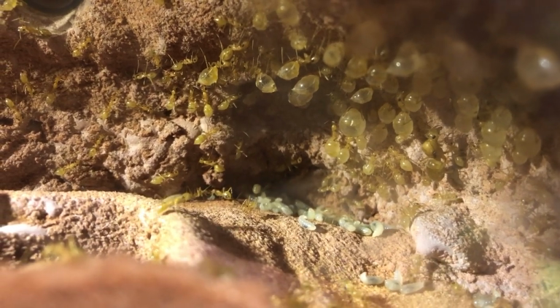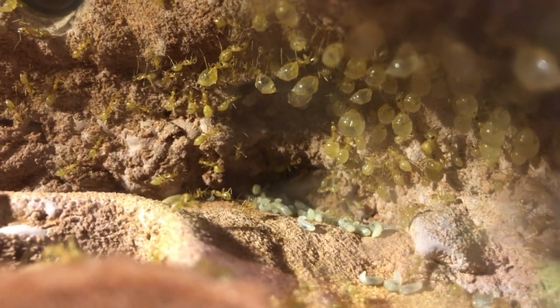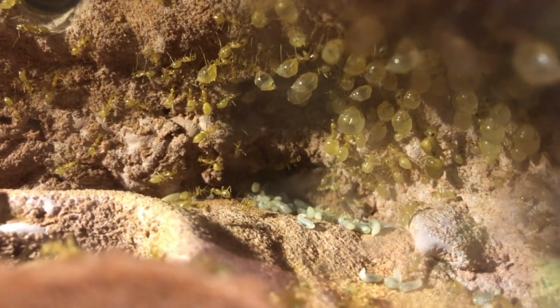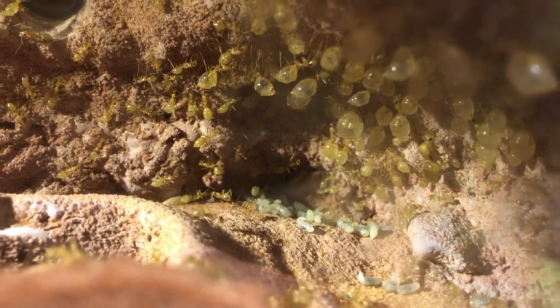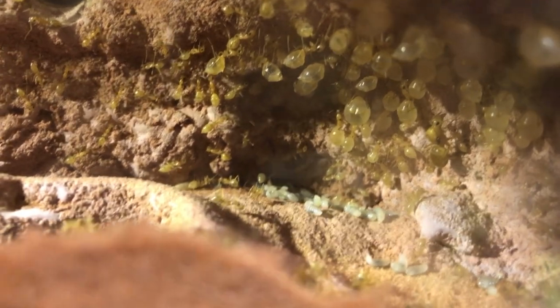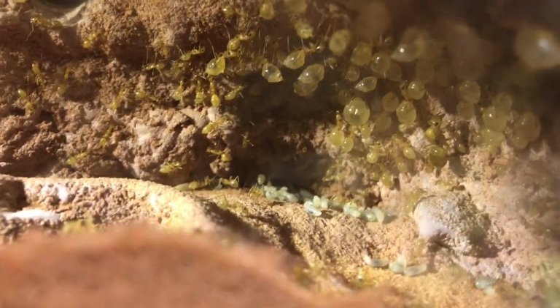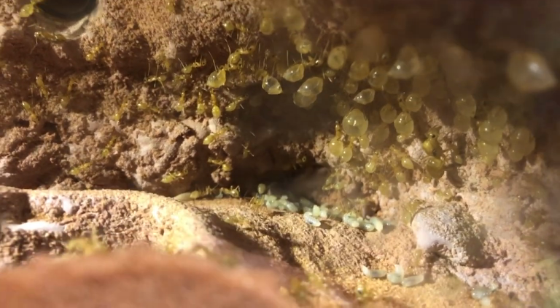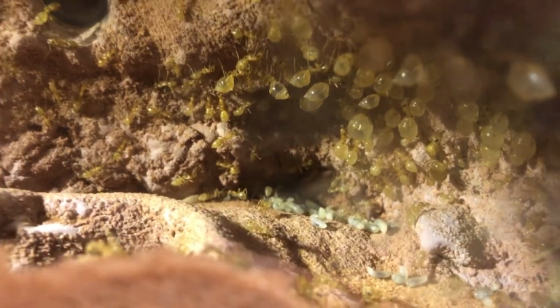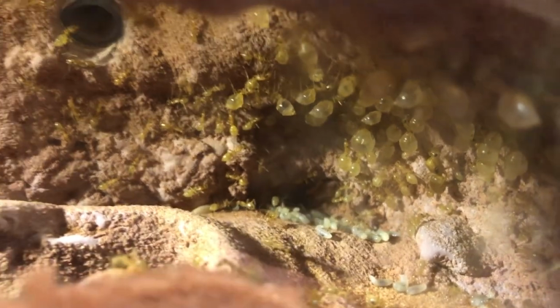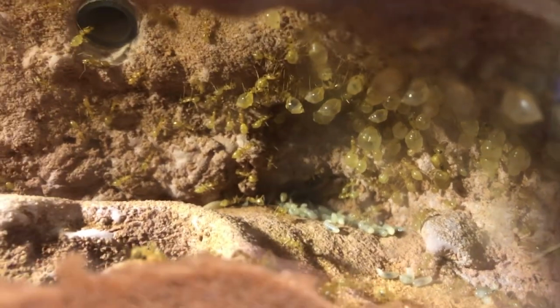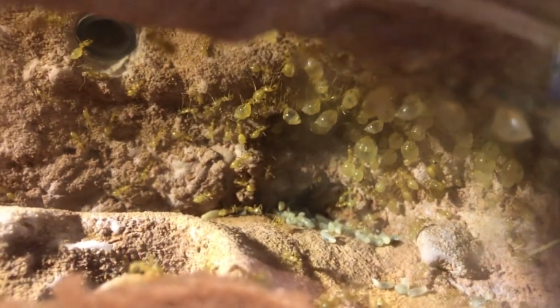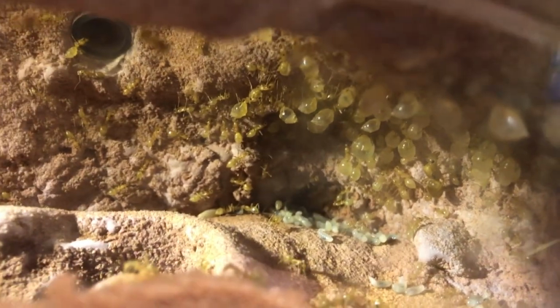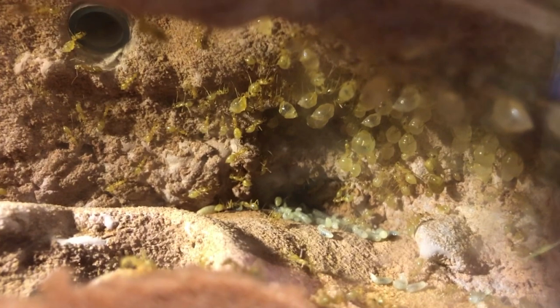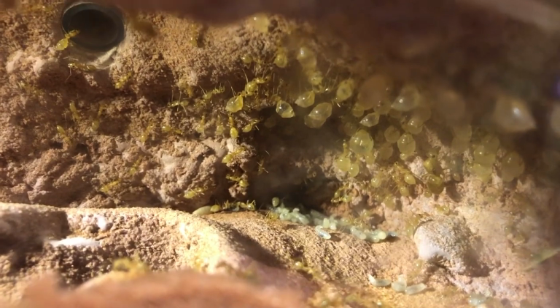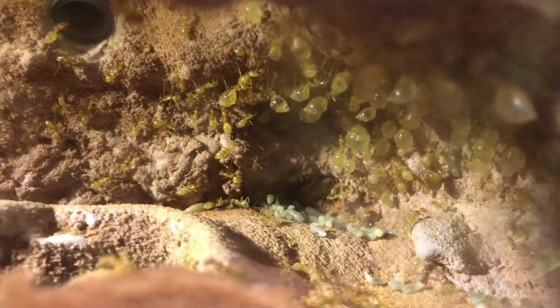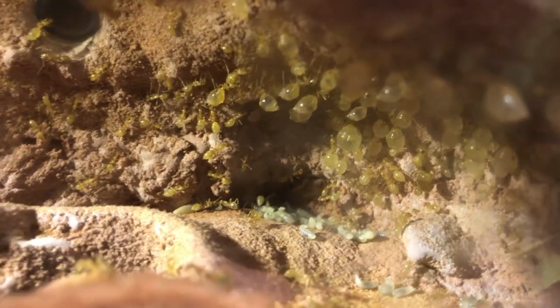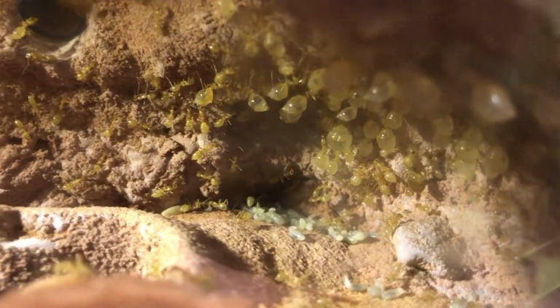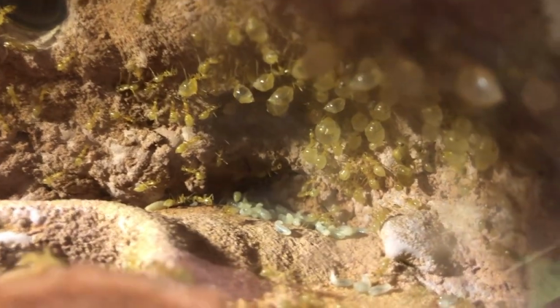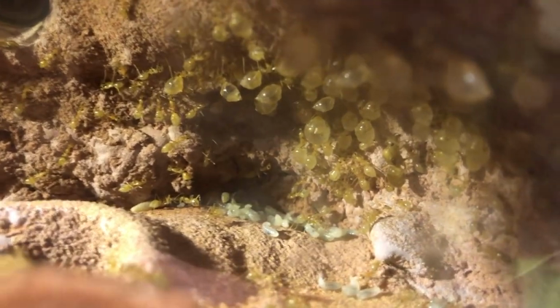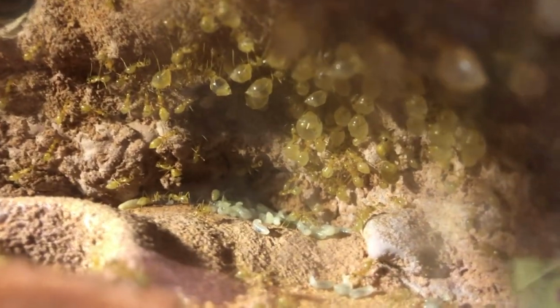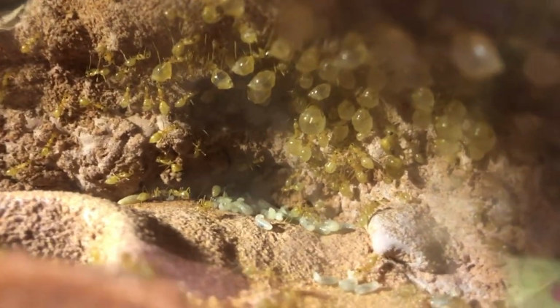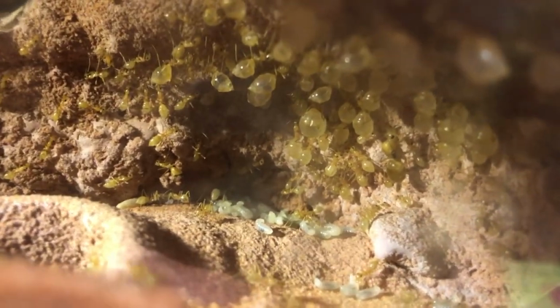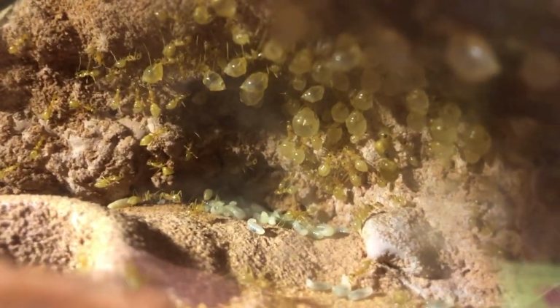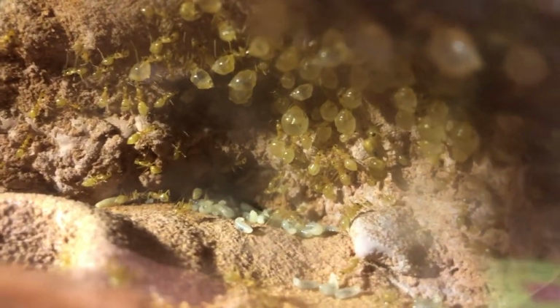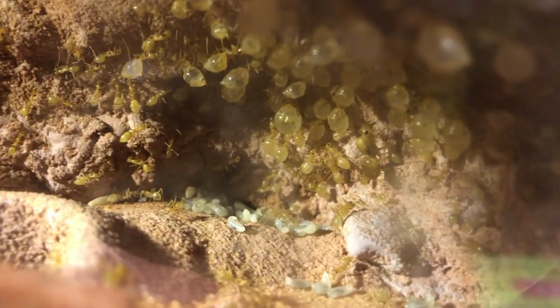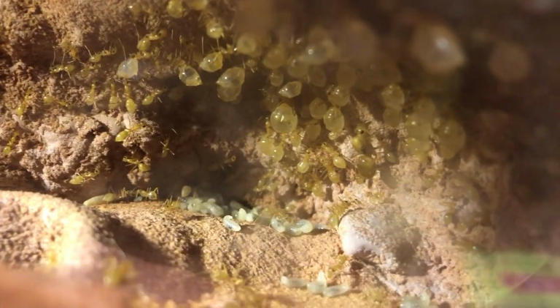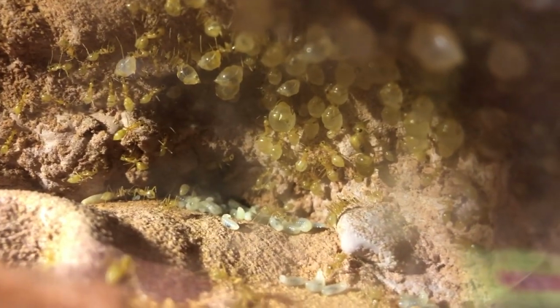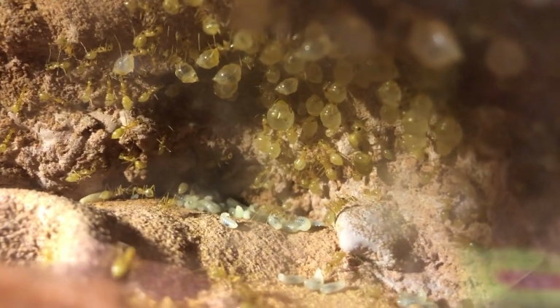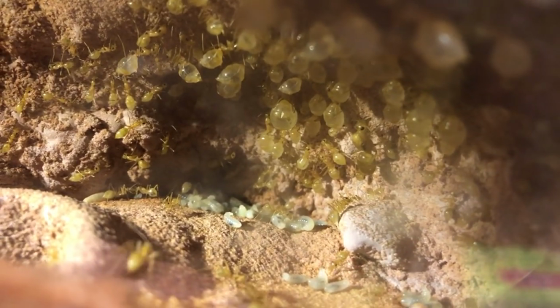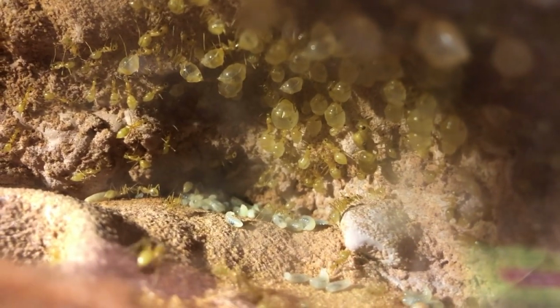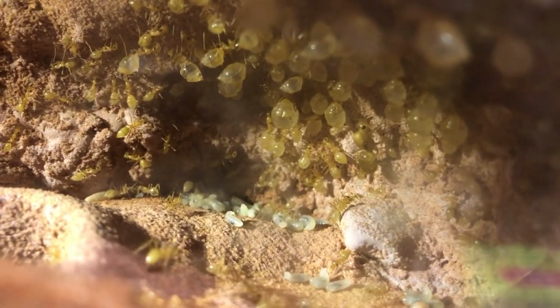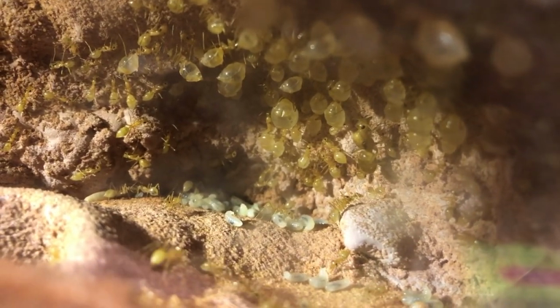Also on the right side, you can see the queen ant. She is just a little bit bigger than the other ants there, and she just hangs out on the wall there.